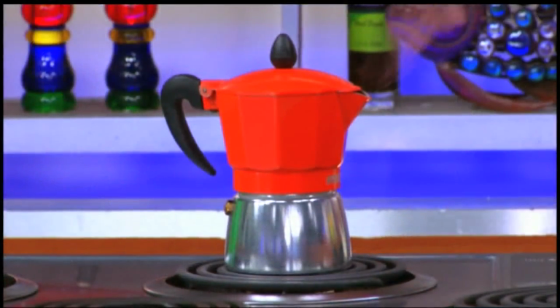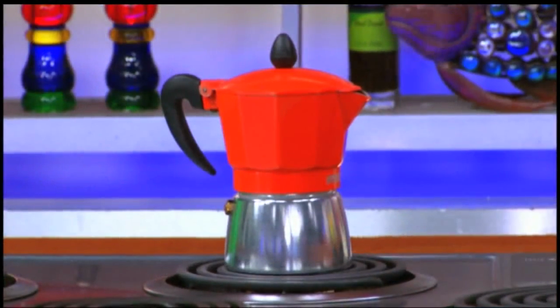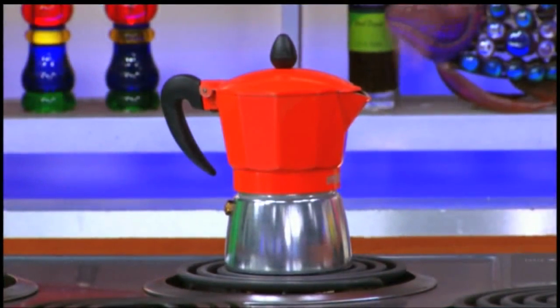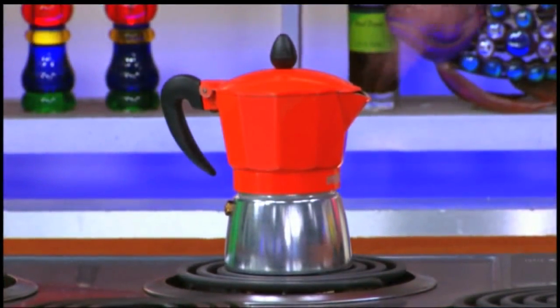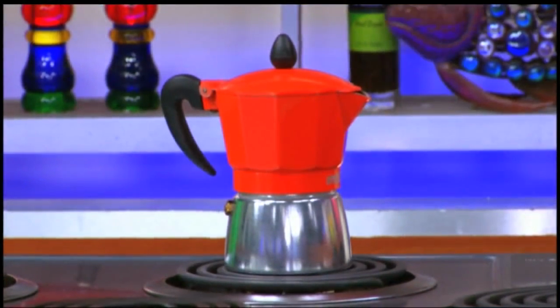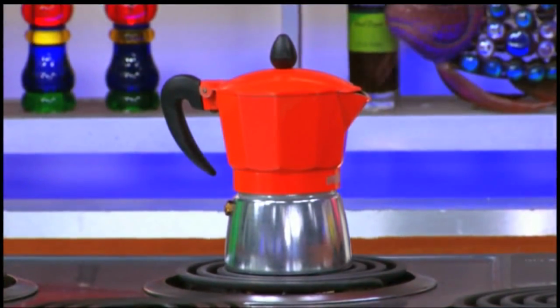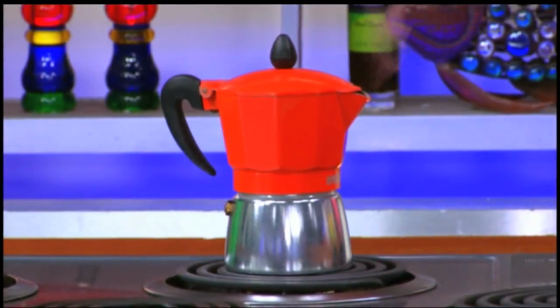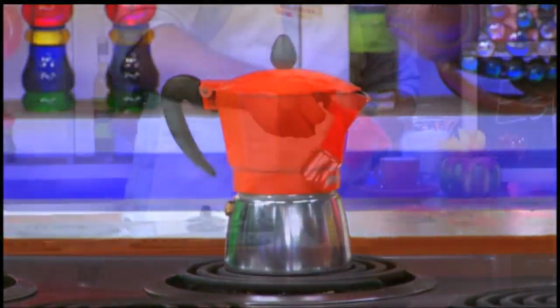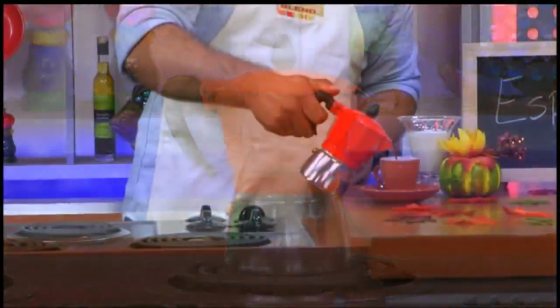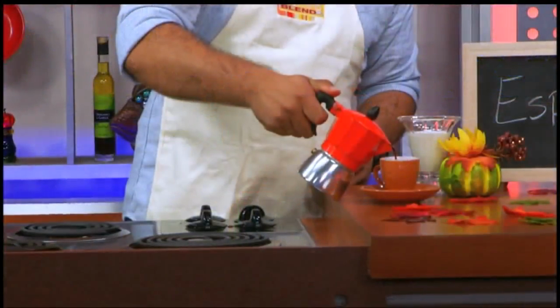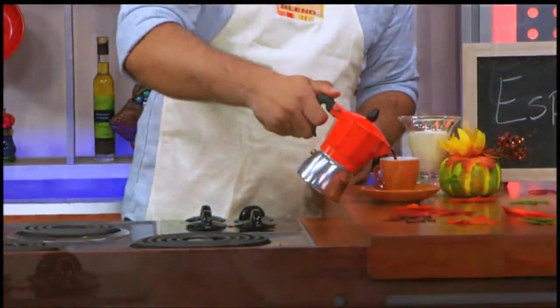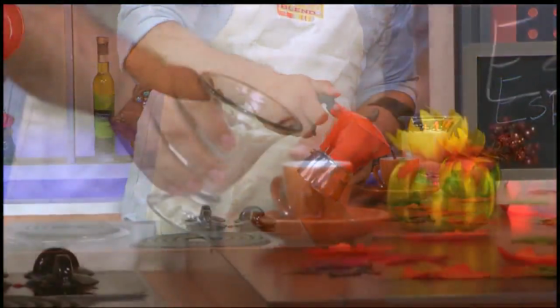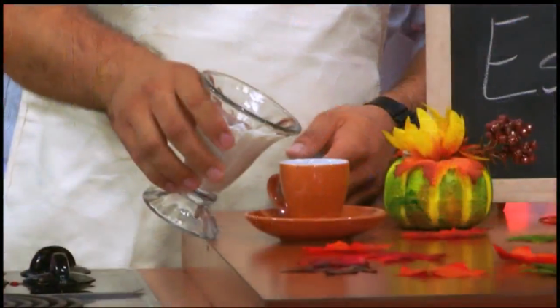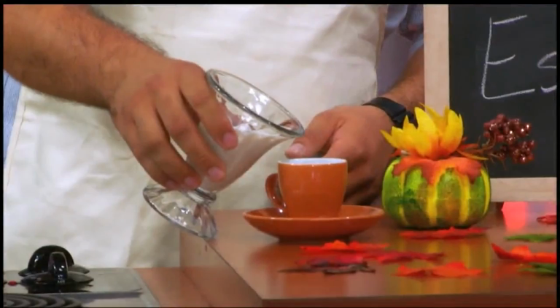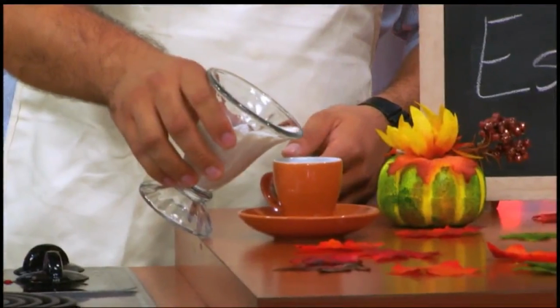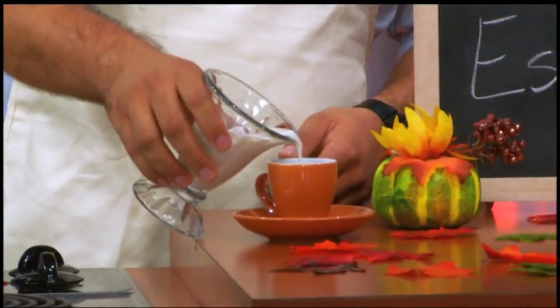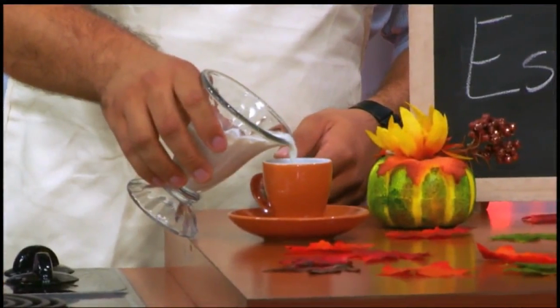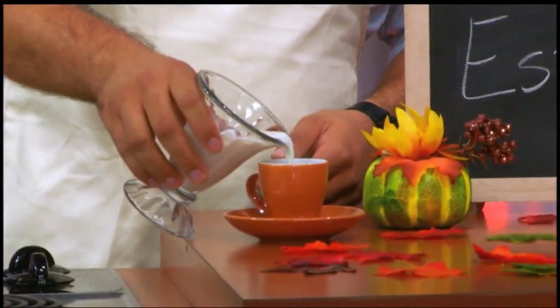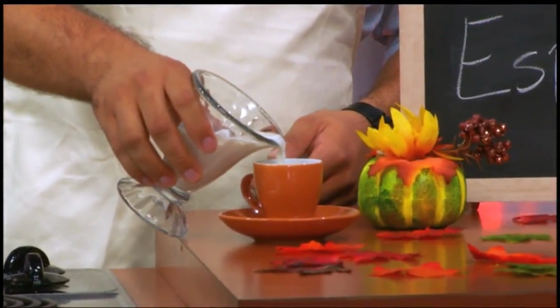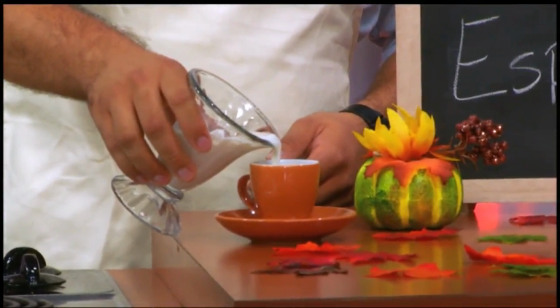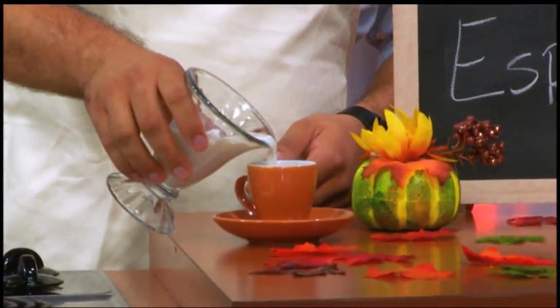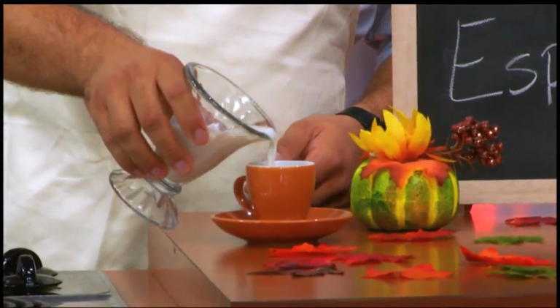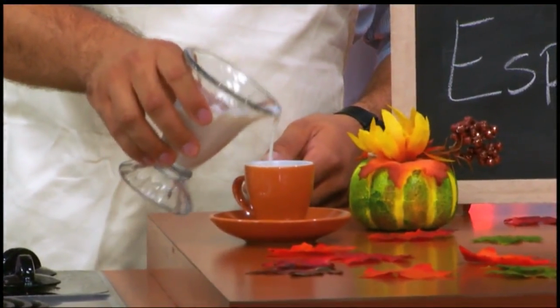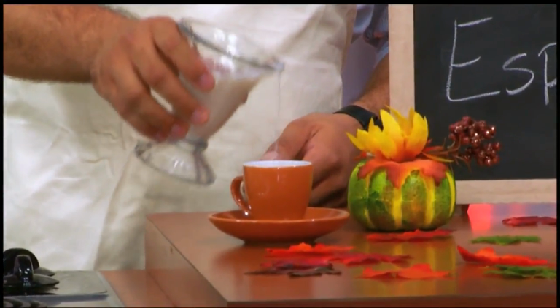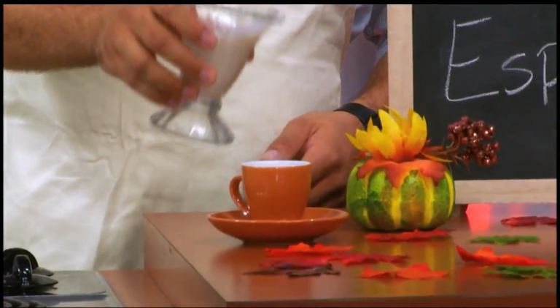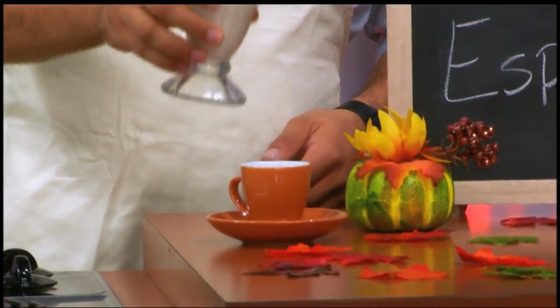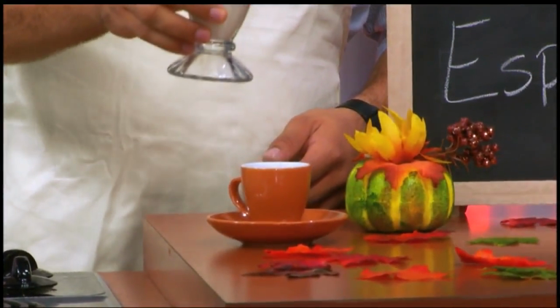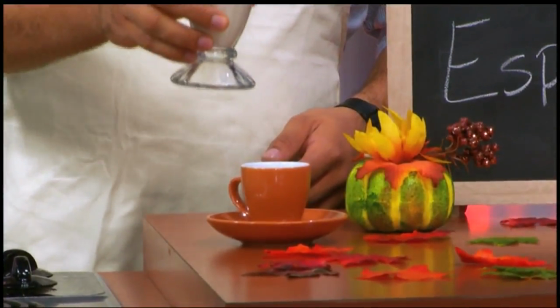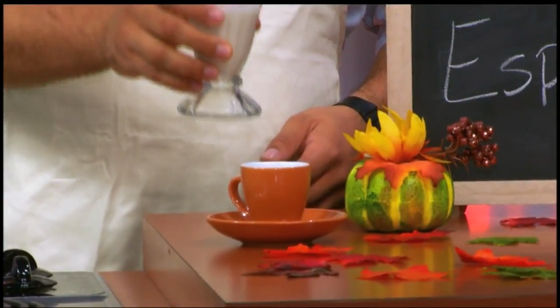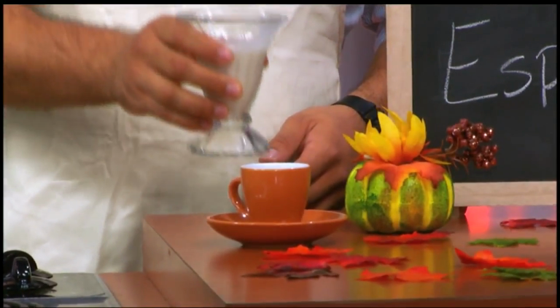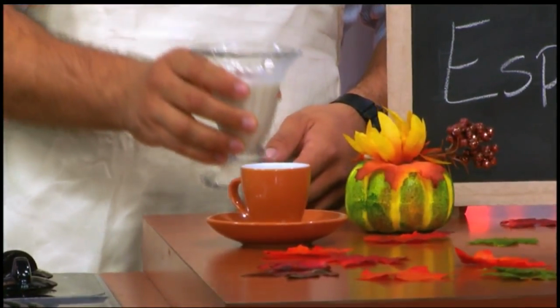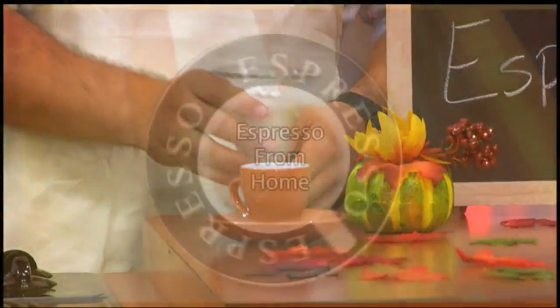Once it starts steaming it's ready to pour, add a little cream if you like, a simple way to put a little pep in your step.